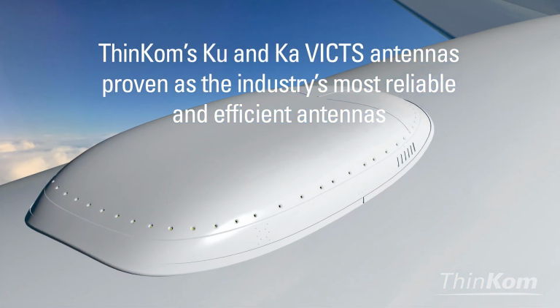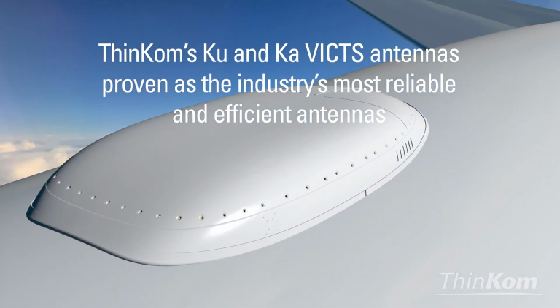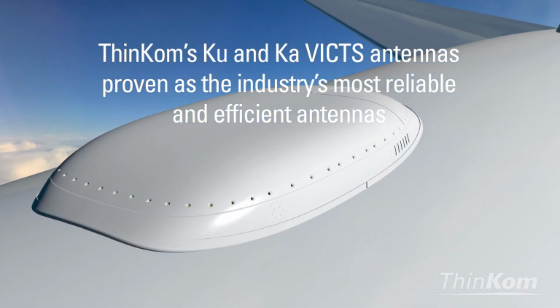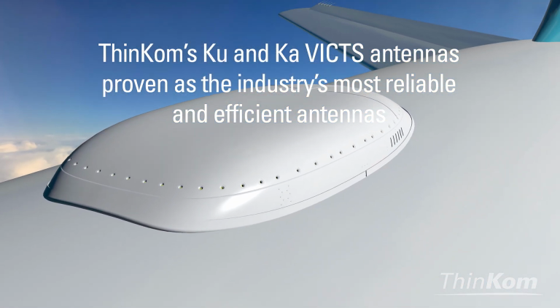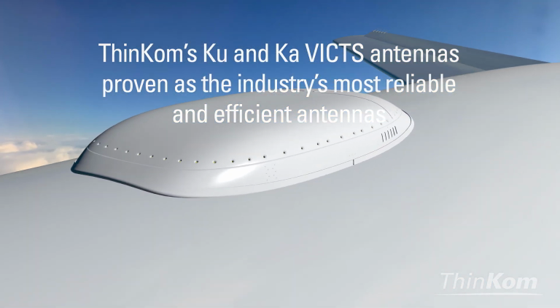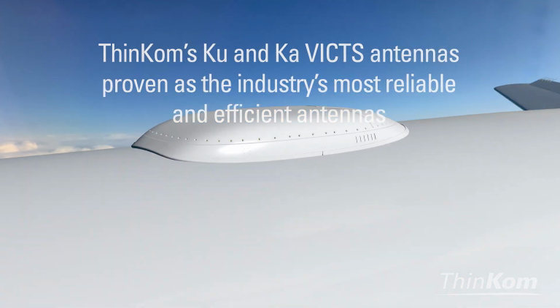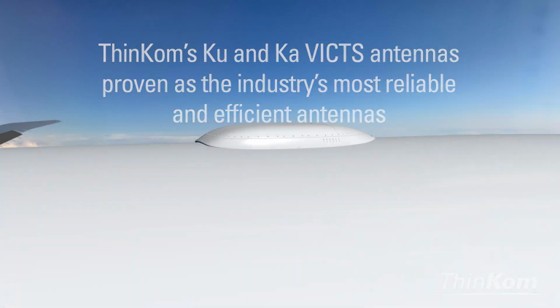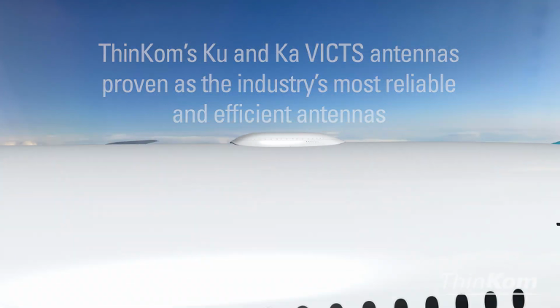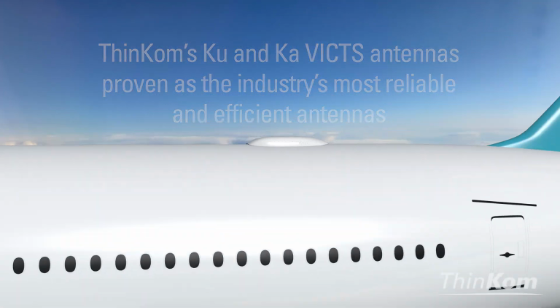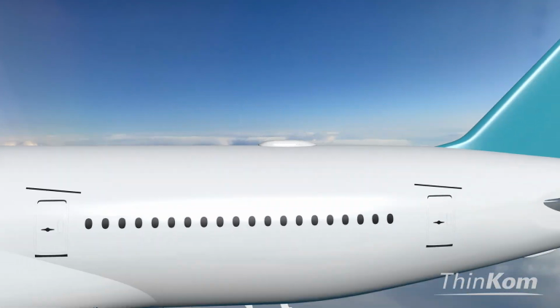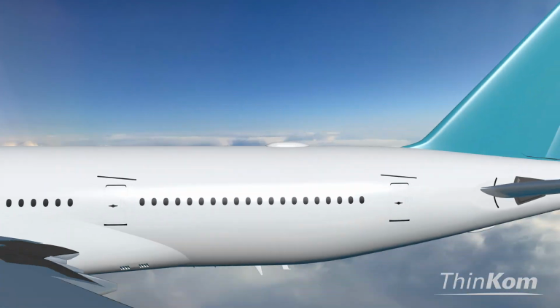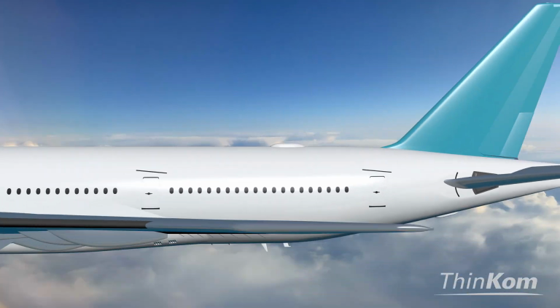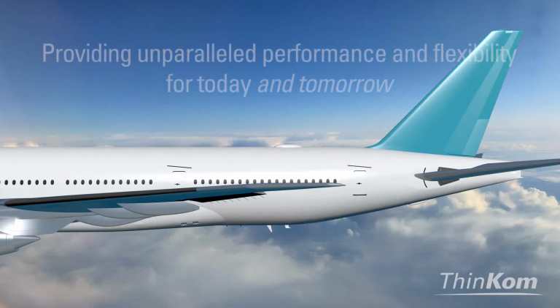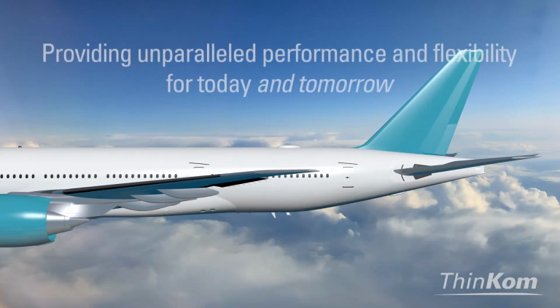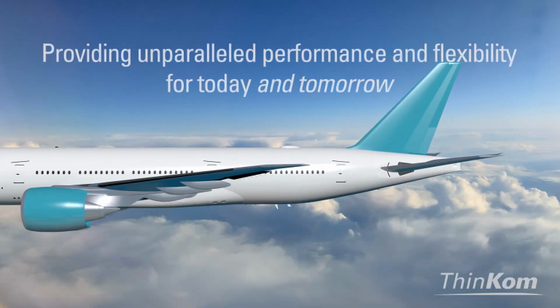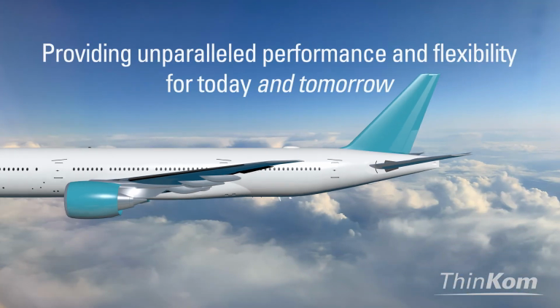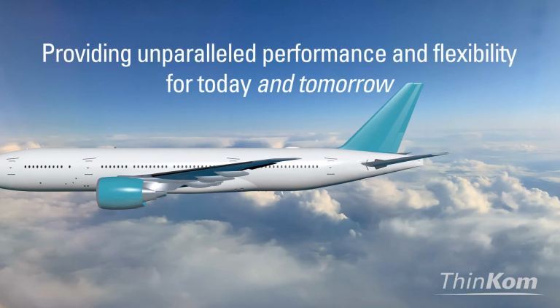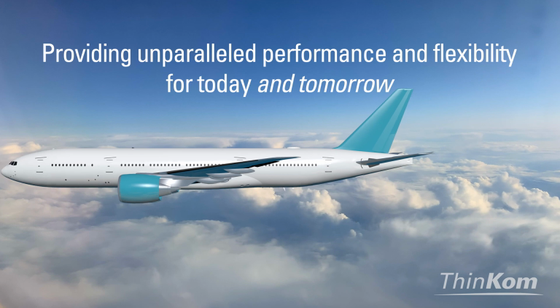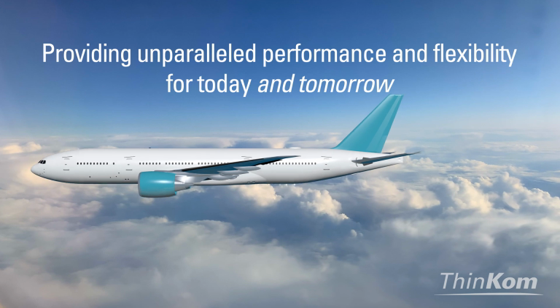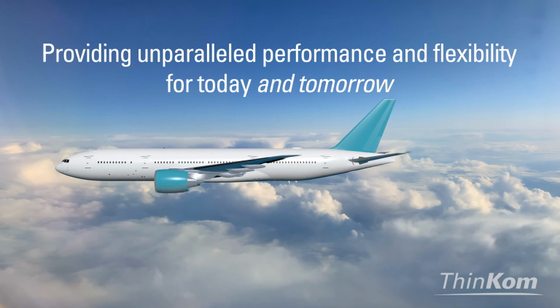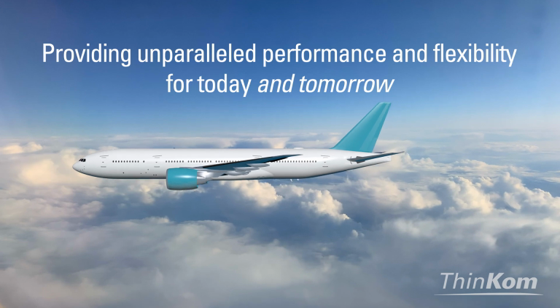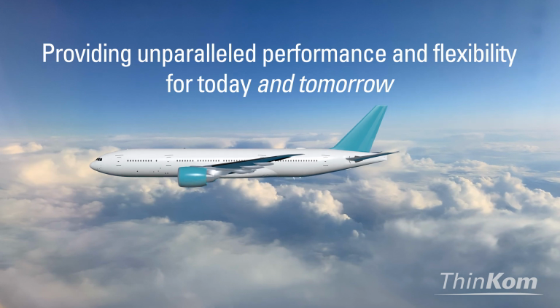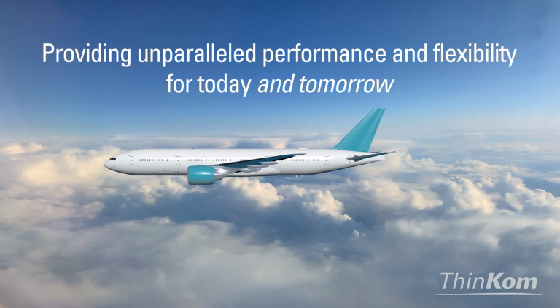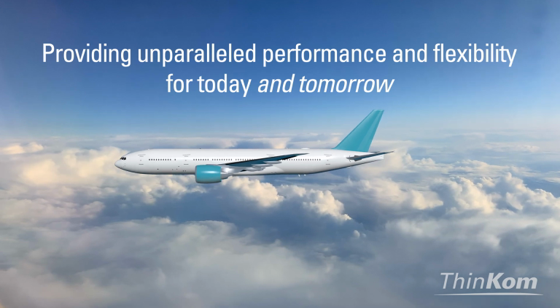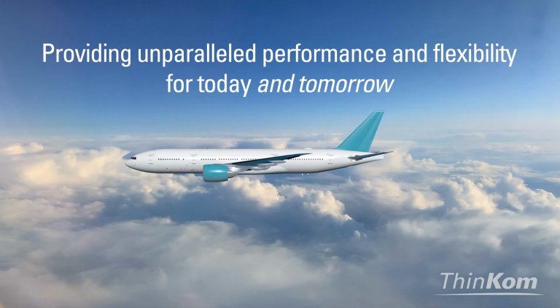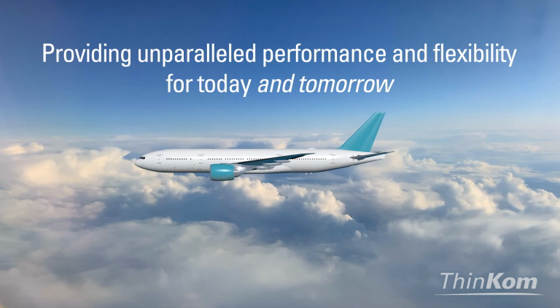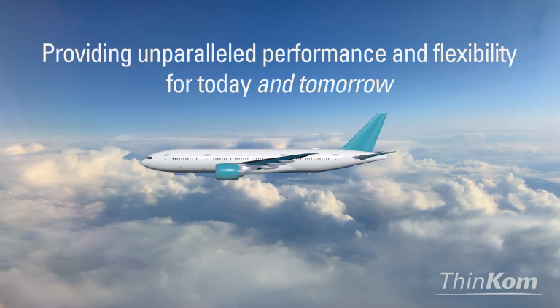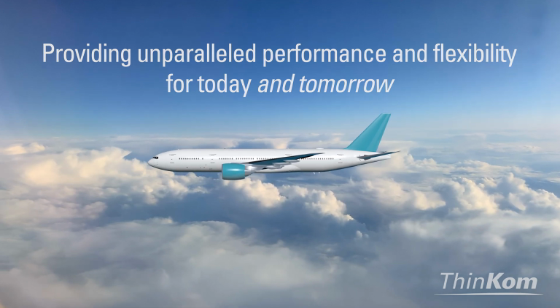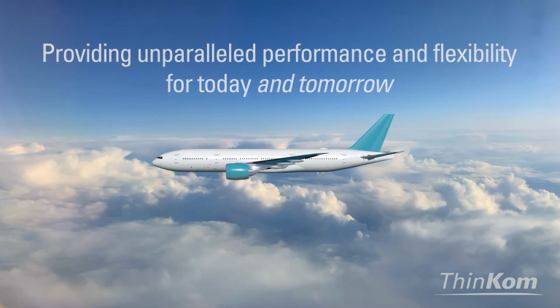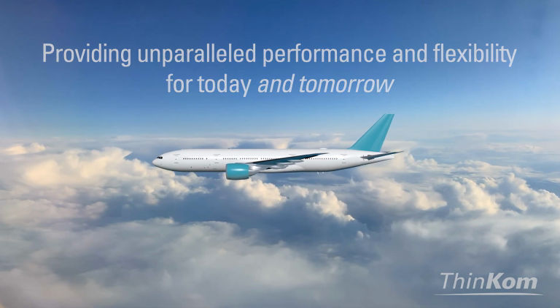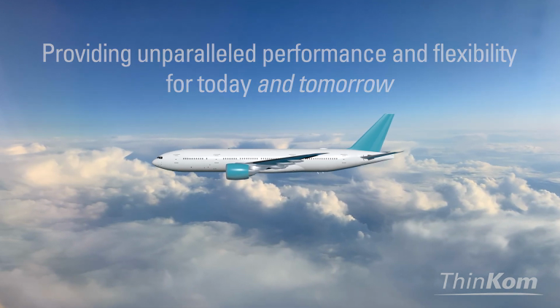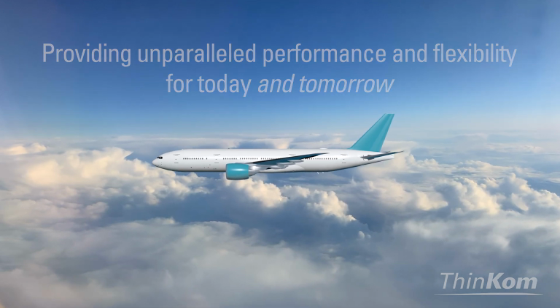THINCOM's VIX phased arrays provide unparalleled performance and flexibility for today and tomorrow.